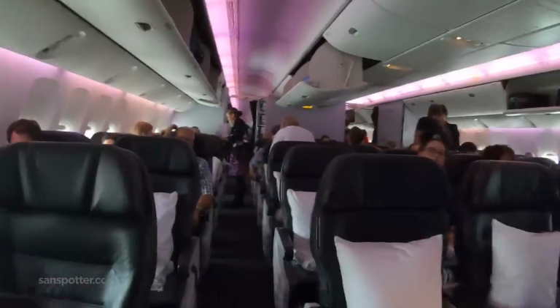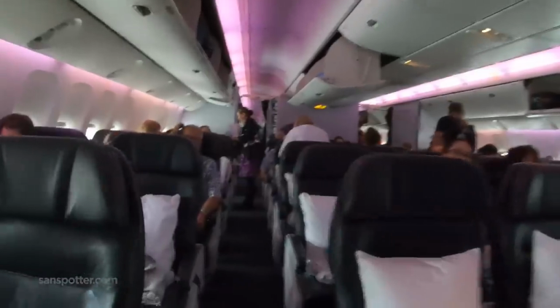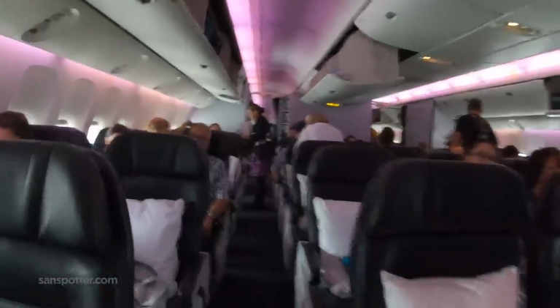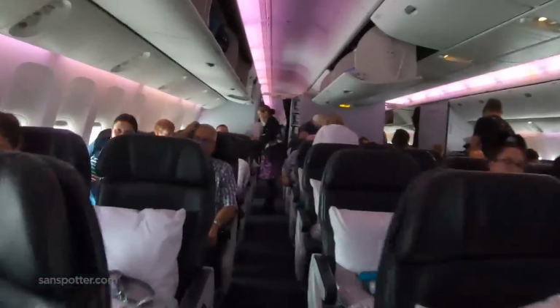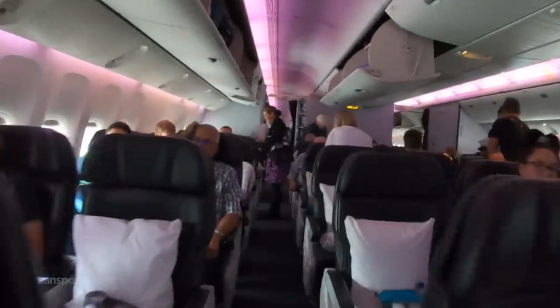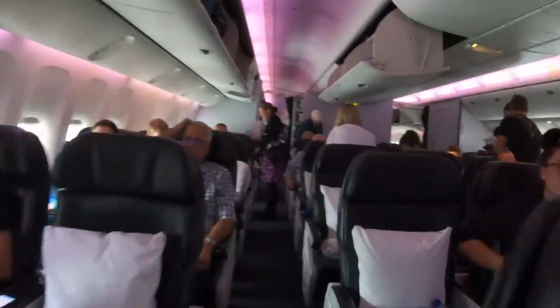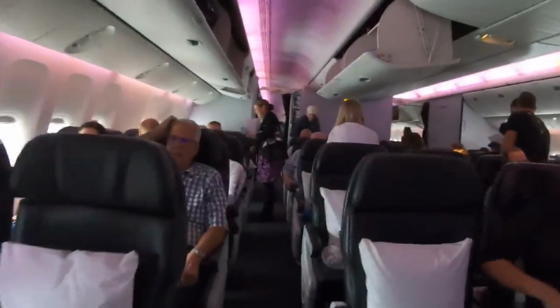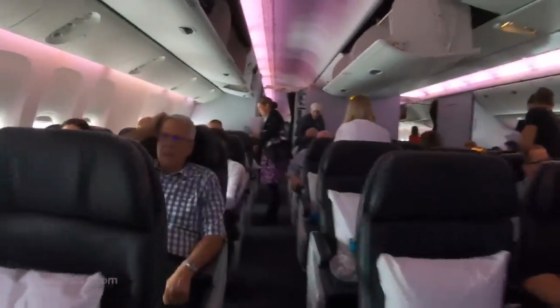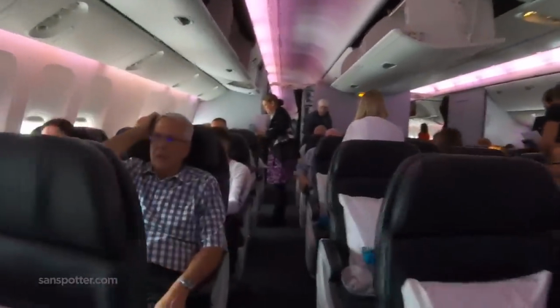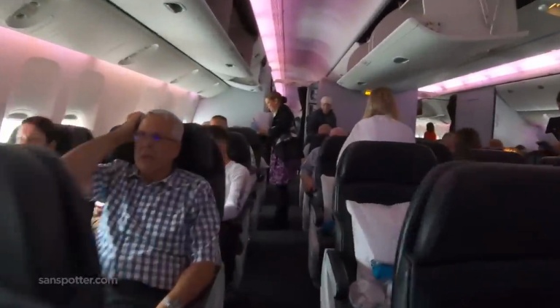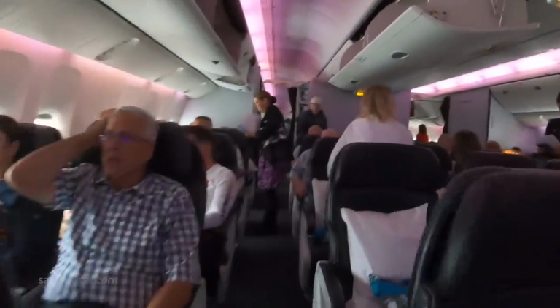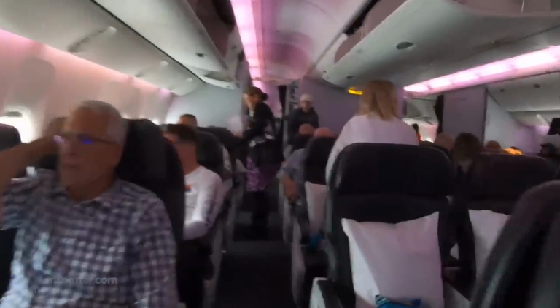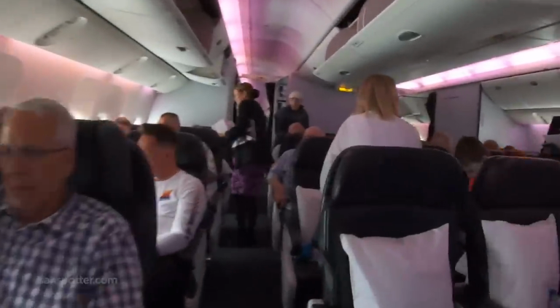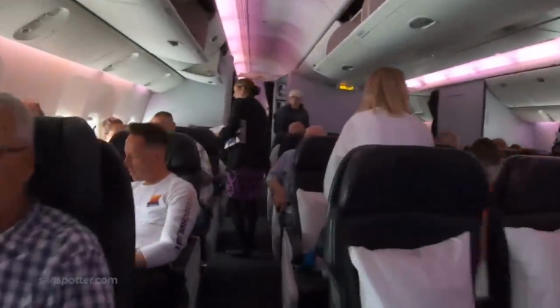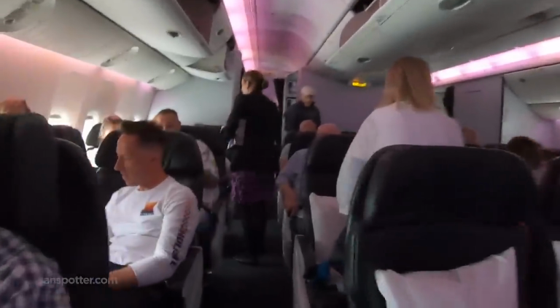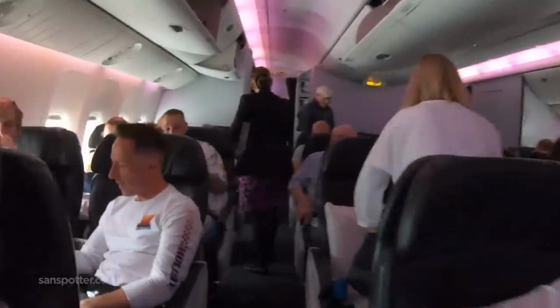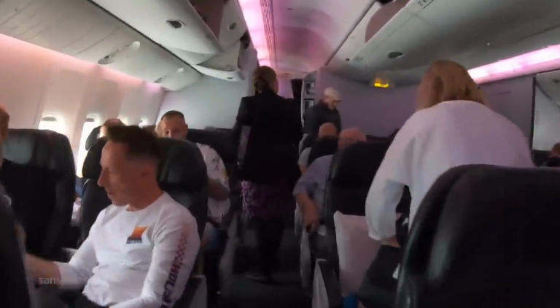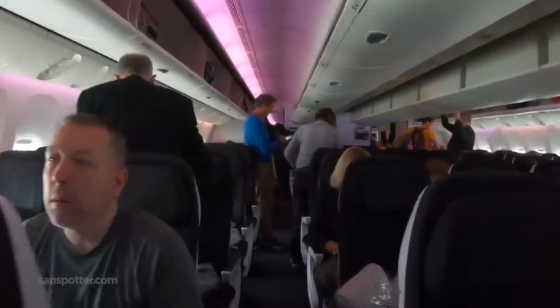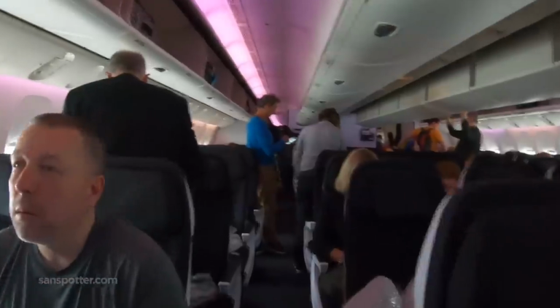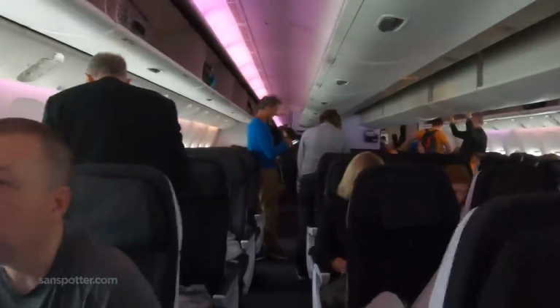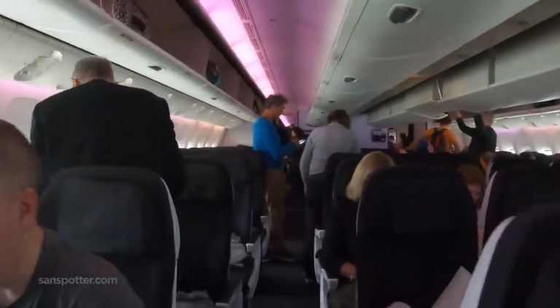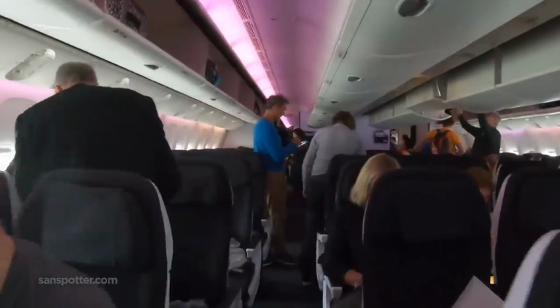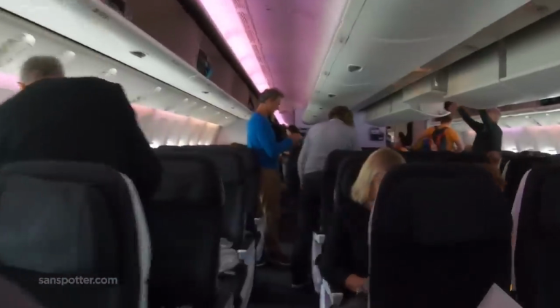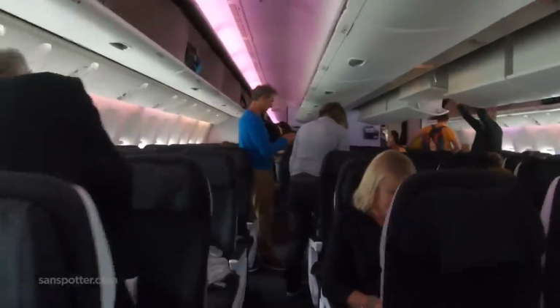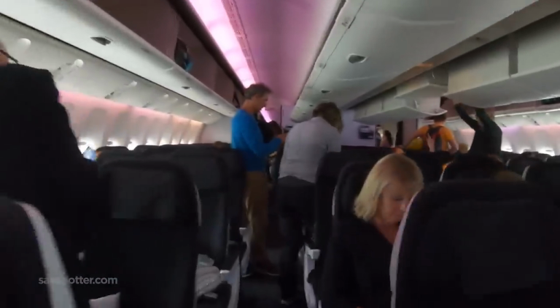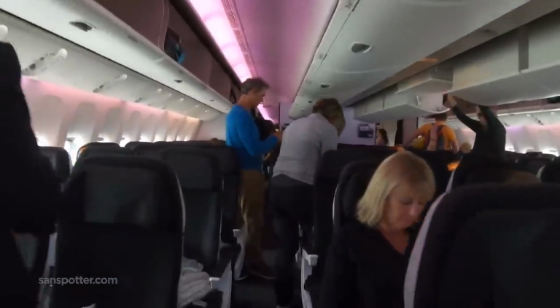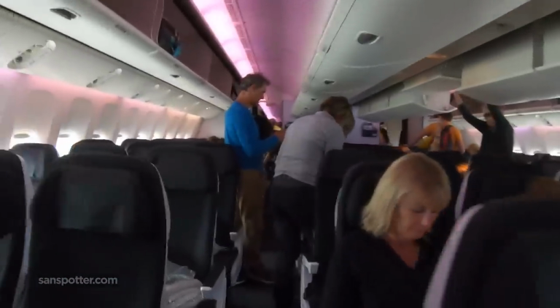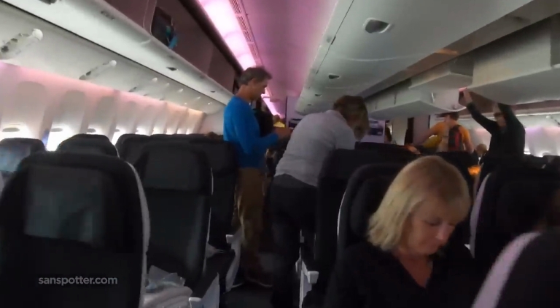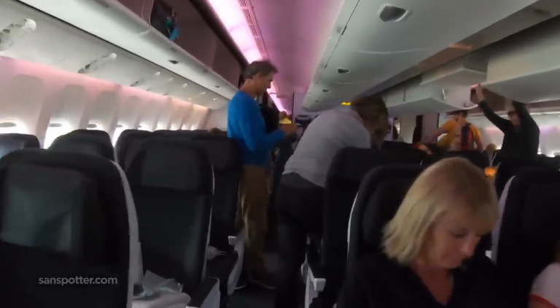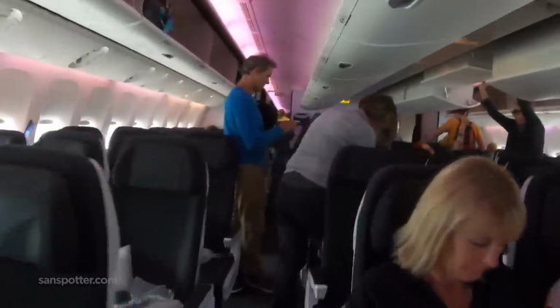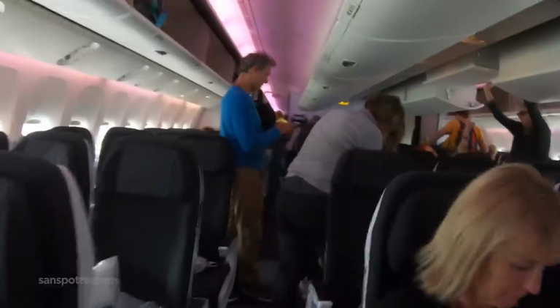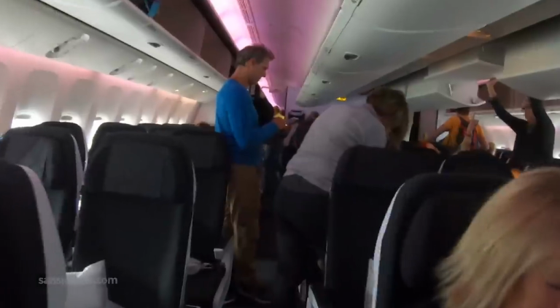Passing through the premium economy section now, which looks great. And then of course, regular economy. That's how I roll.